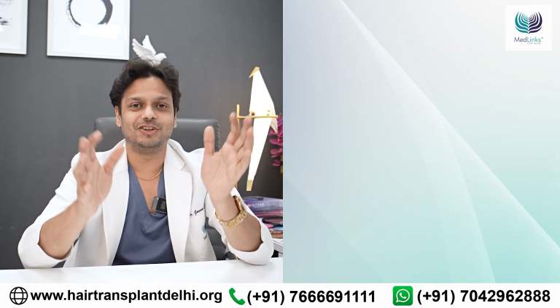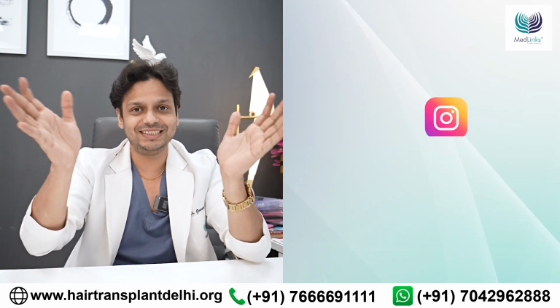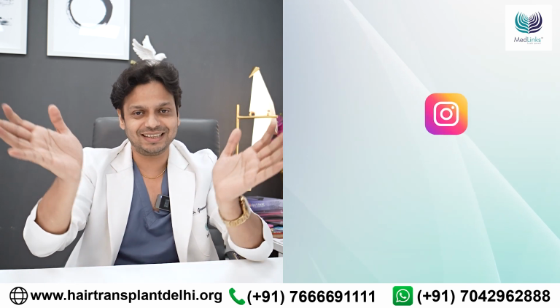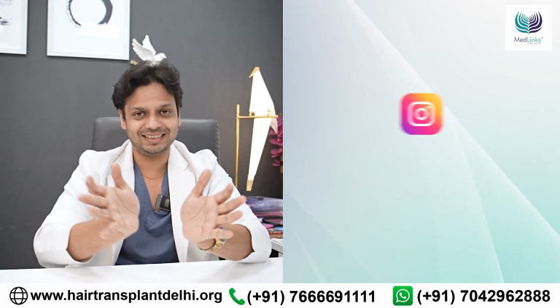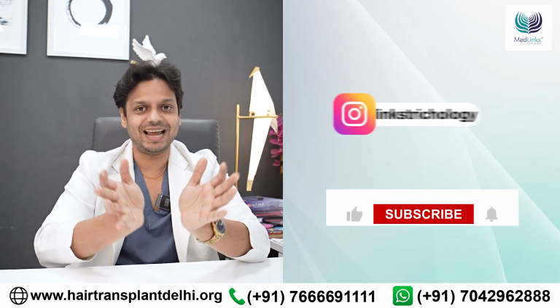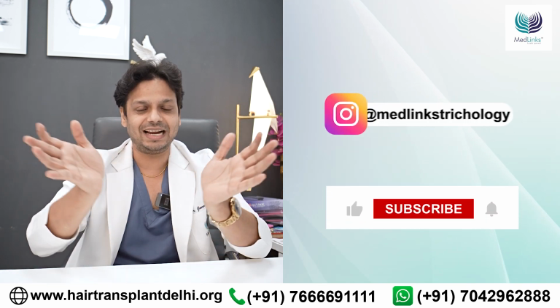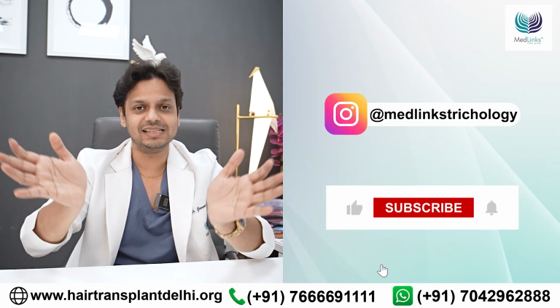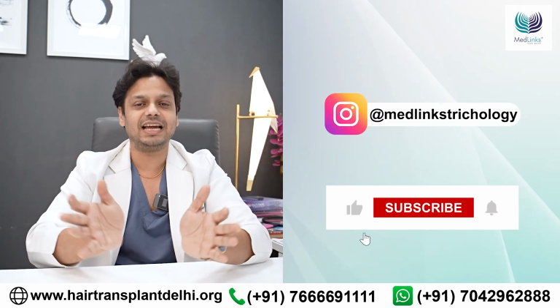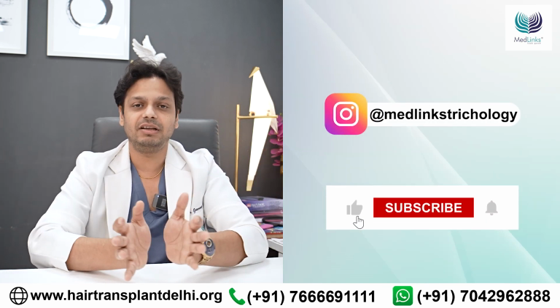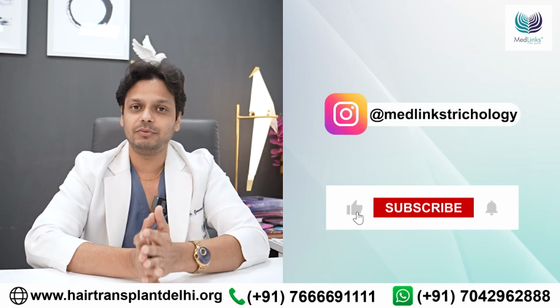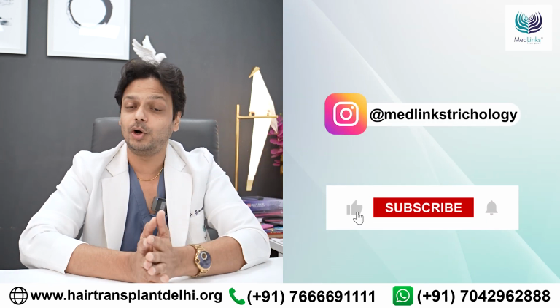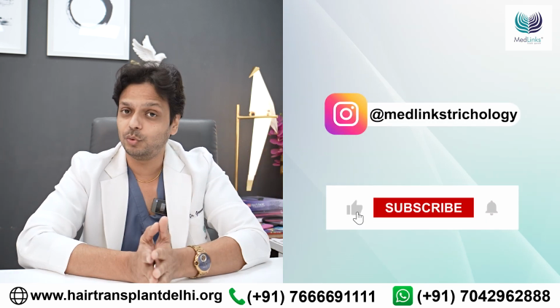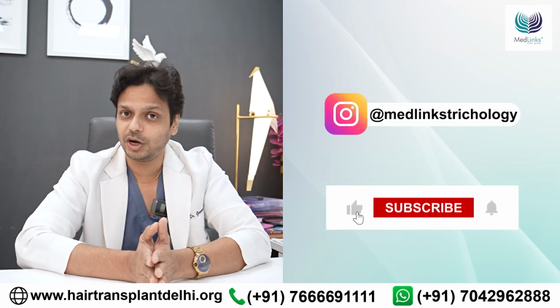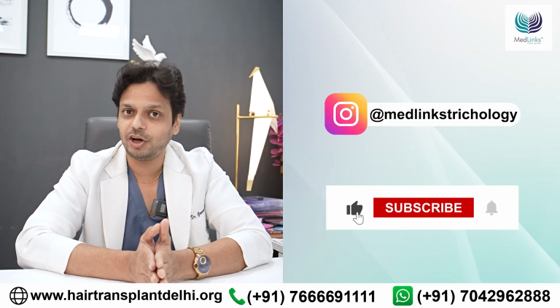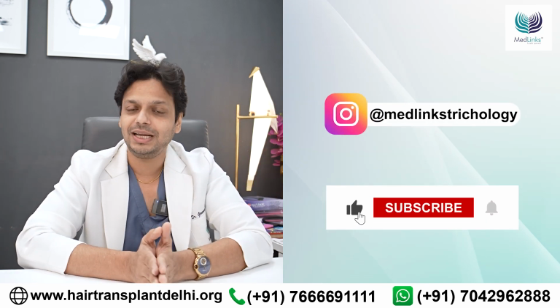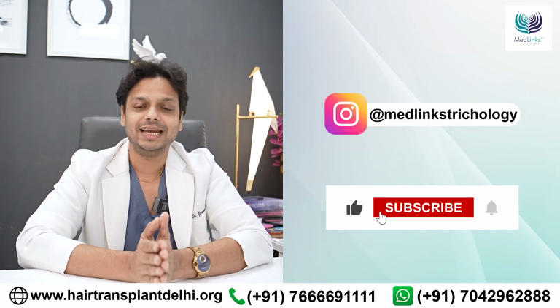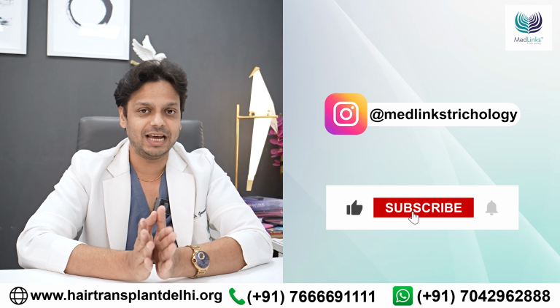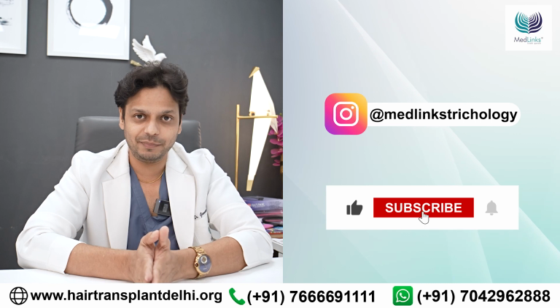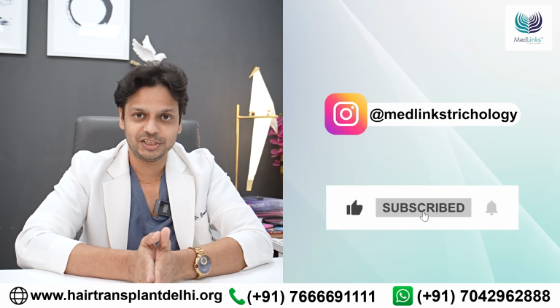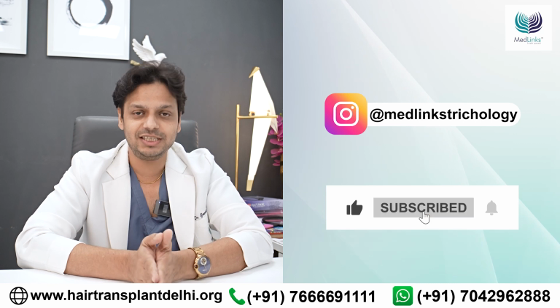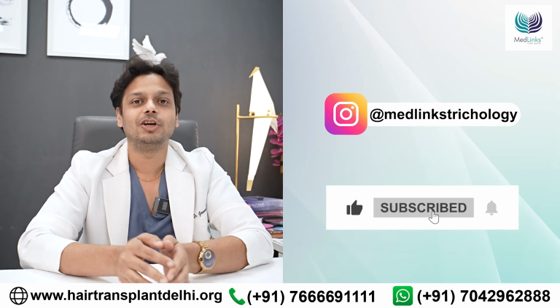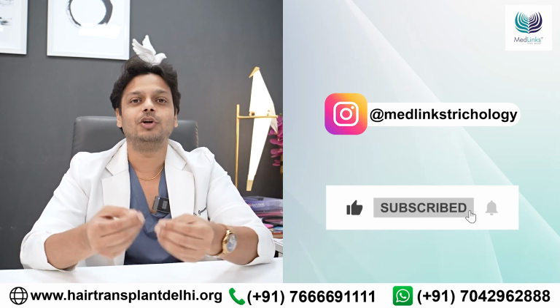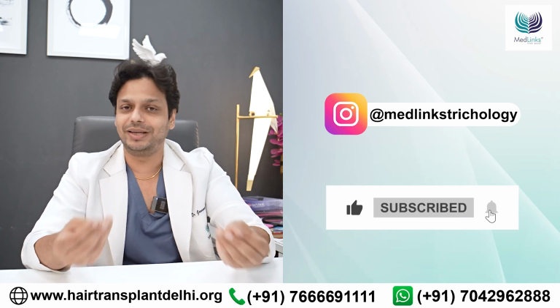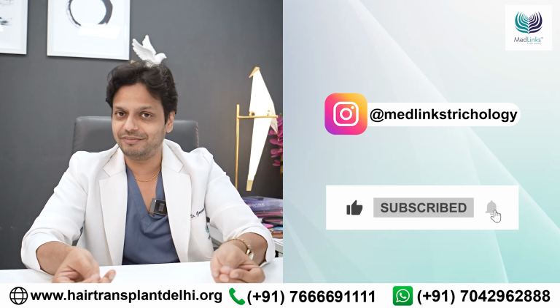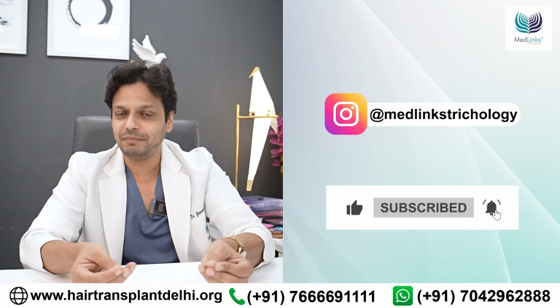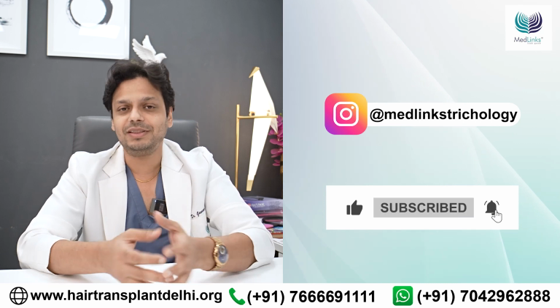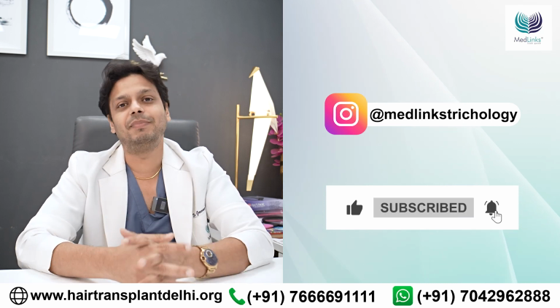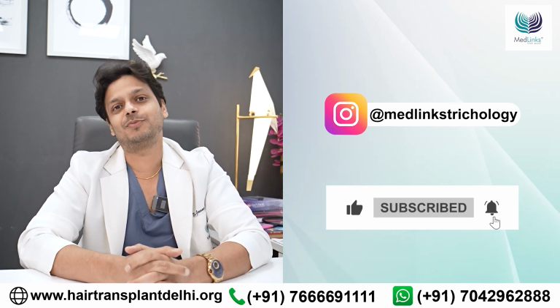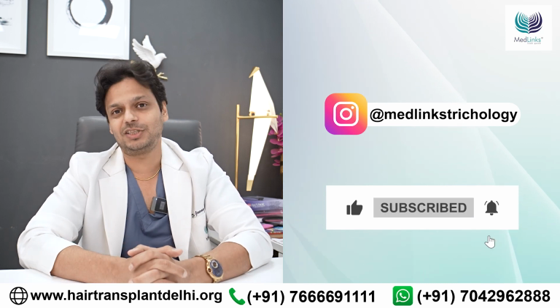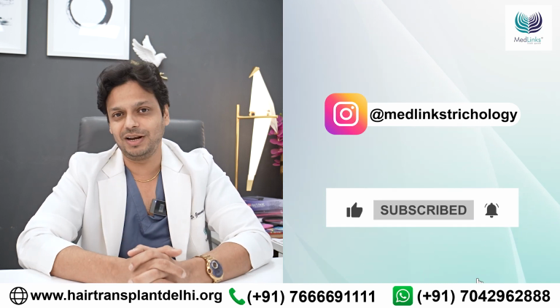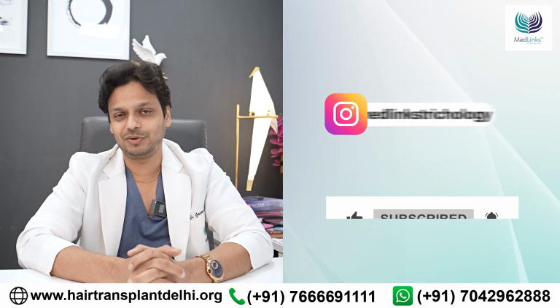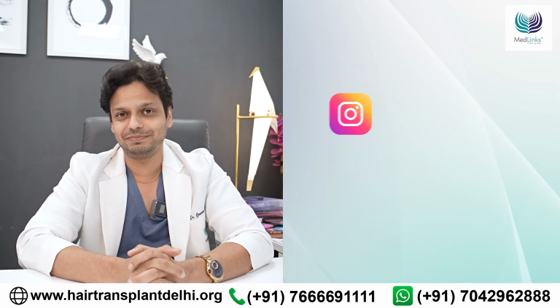These are the three angles that we want to work on in our patients to give them the best possible outcome.